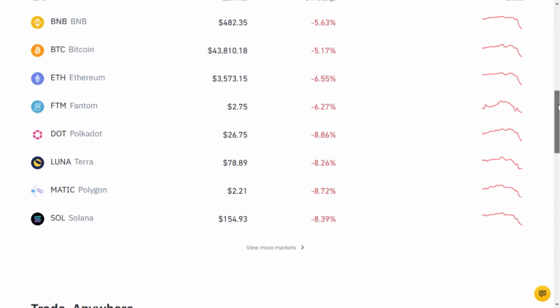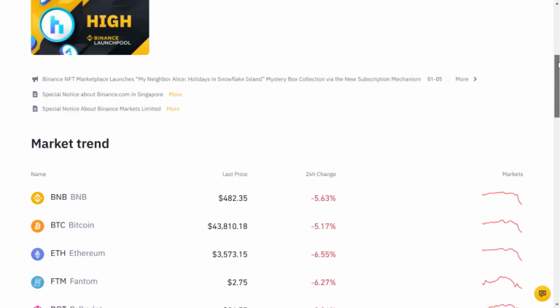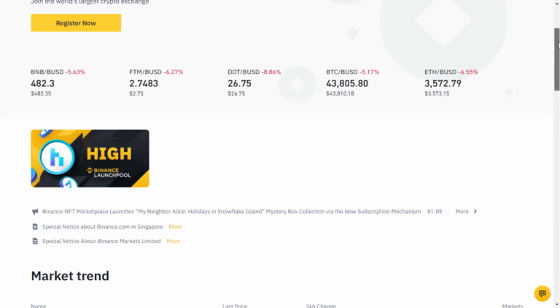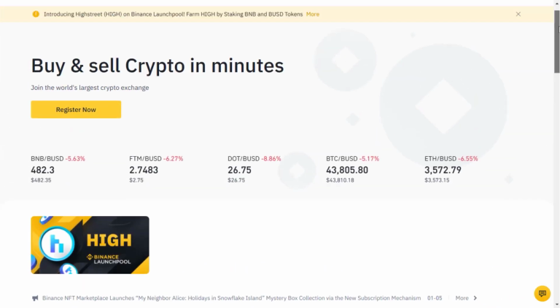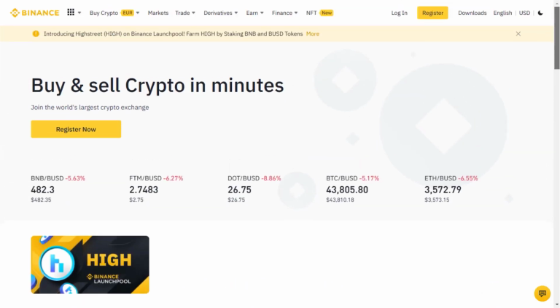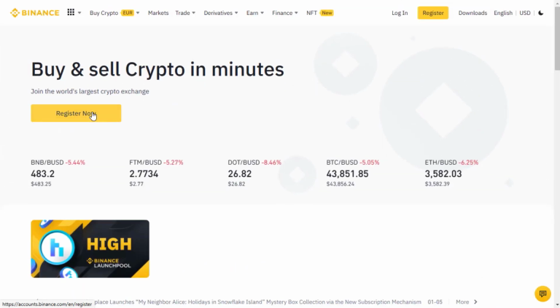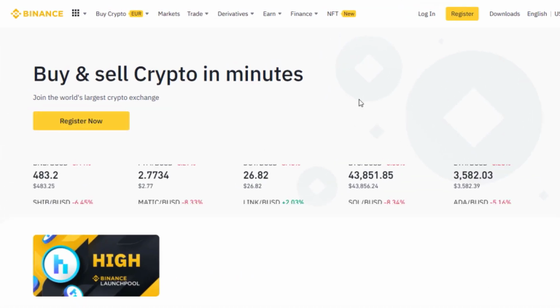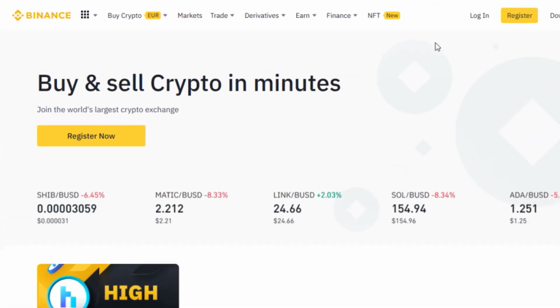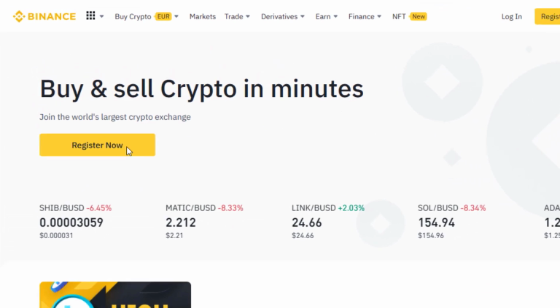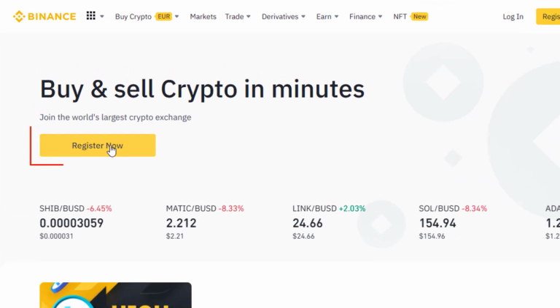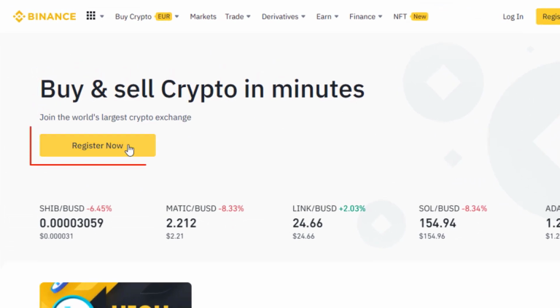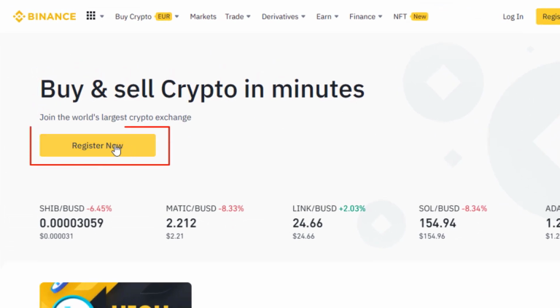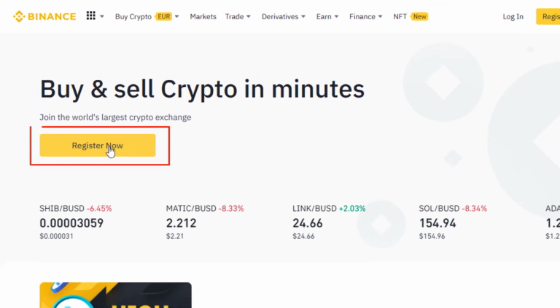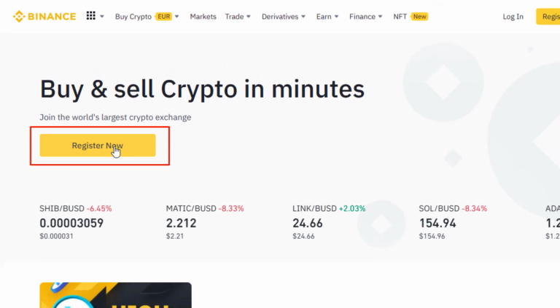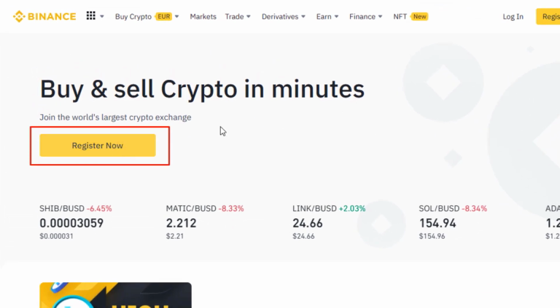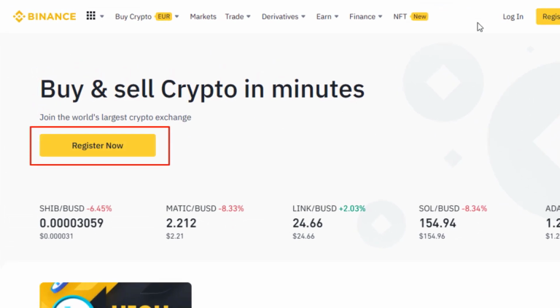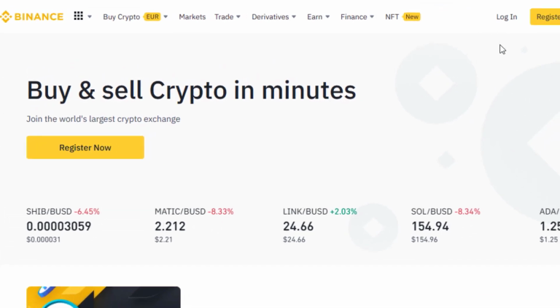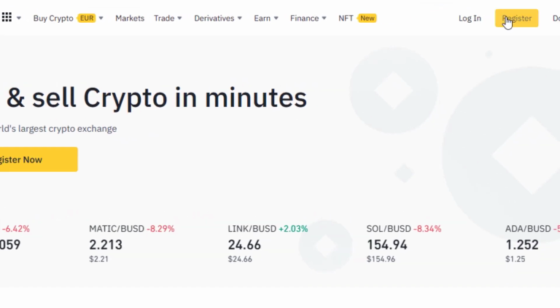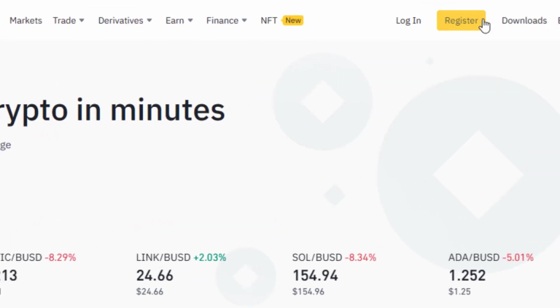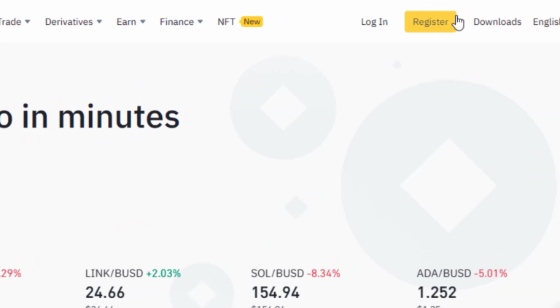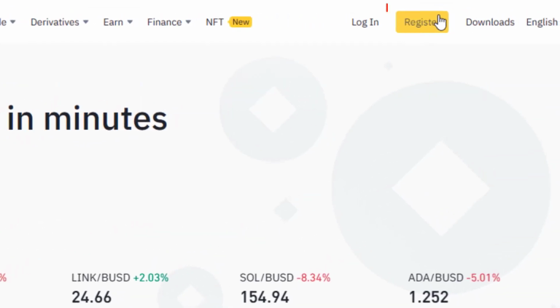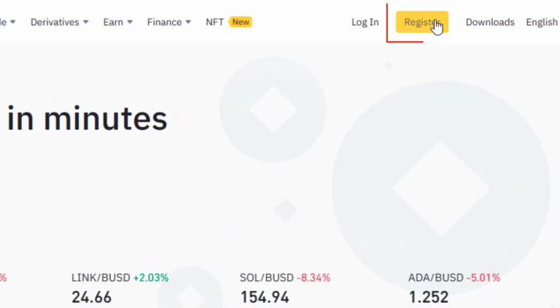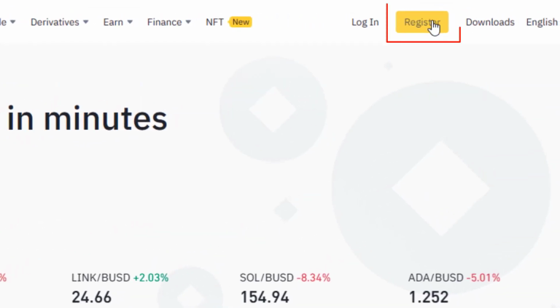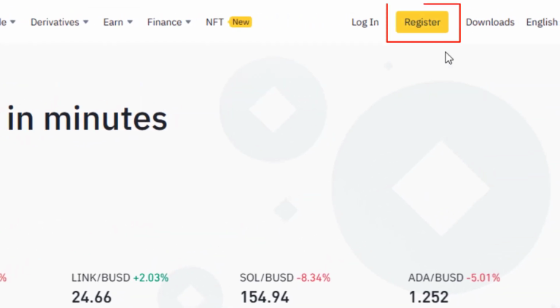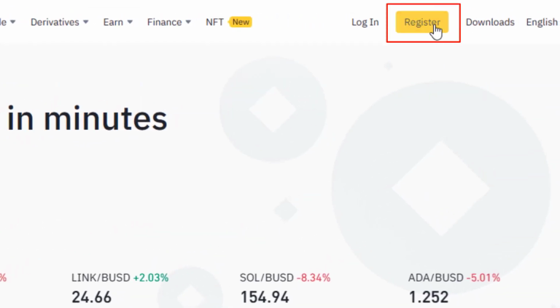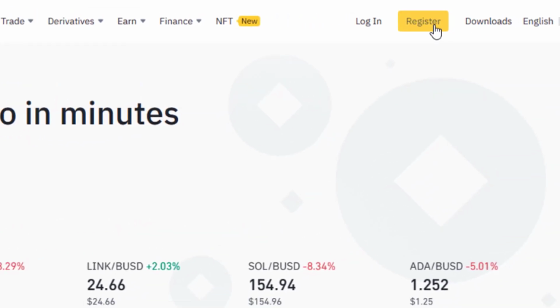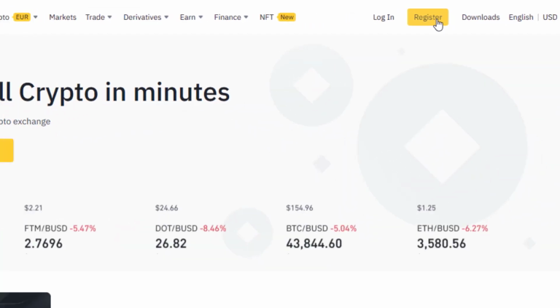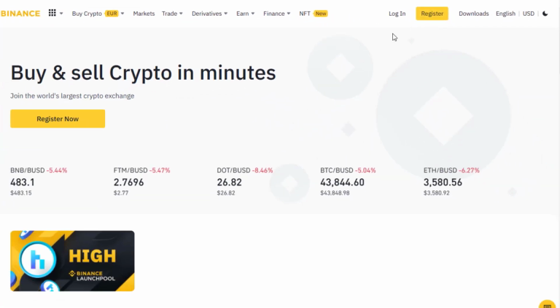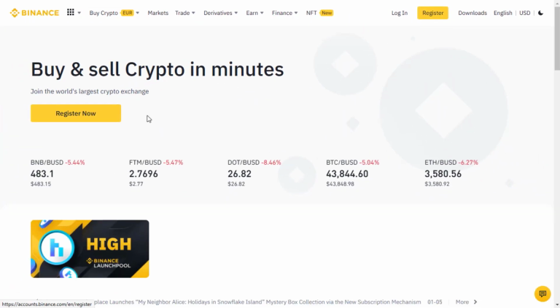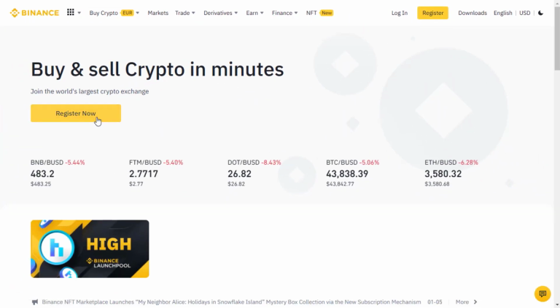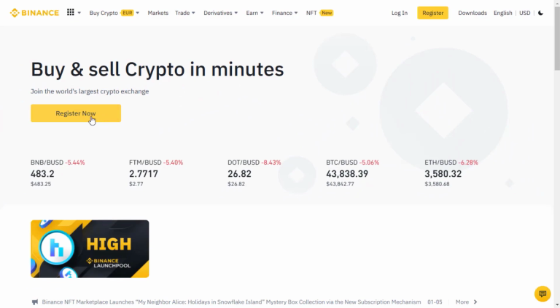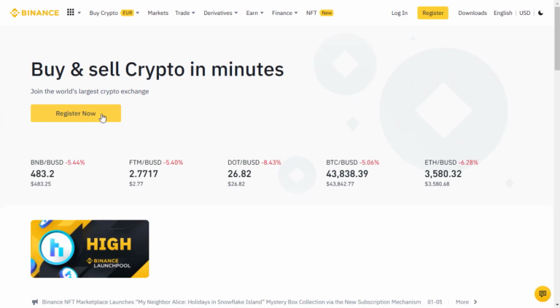Once you're here, you can just click on 'Register Now' on the left side, or here at the top where it says 'Register.' Either one of these buttons will work.